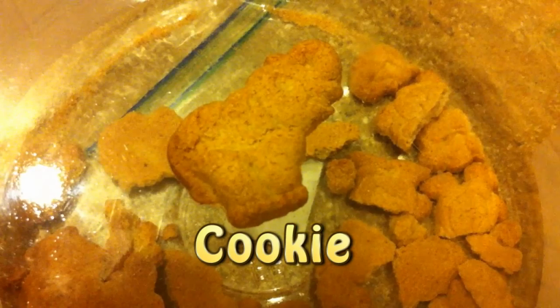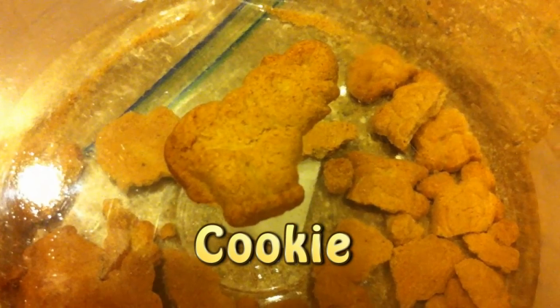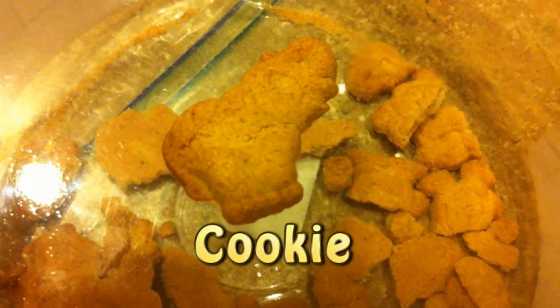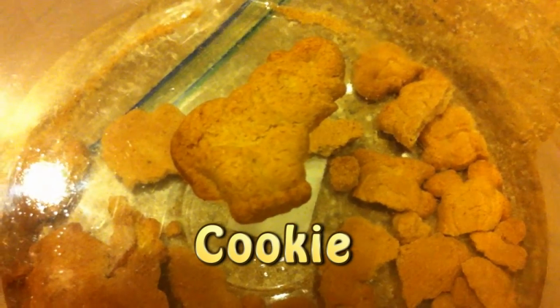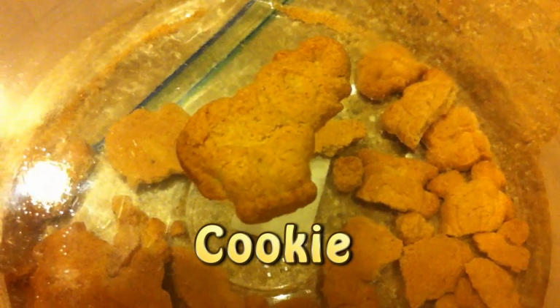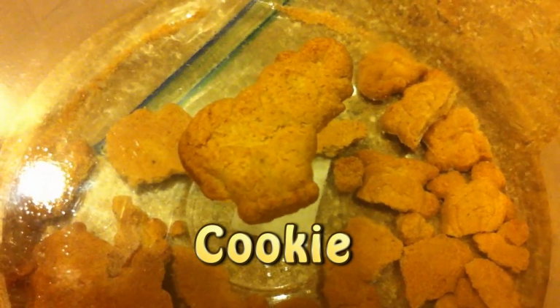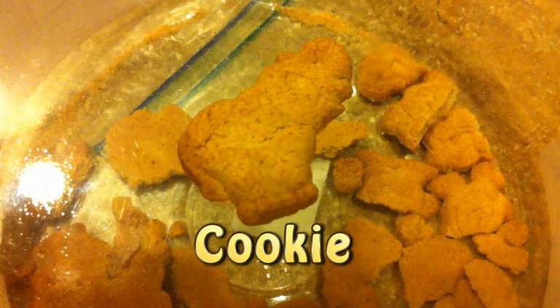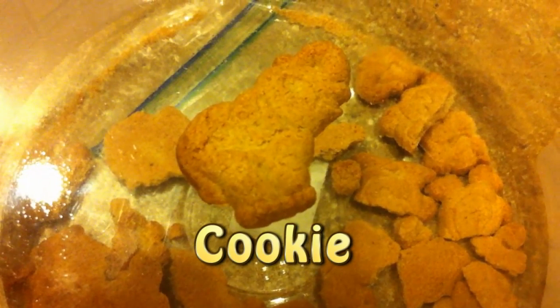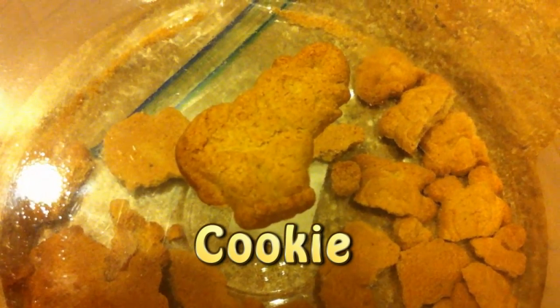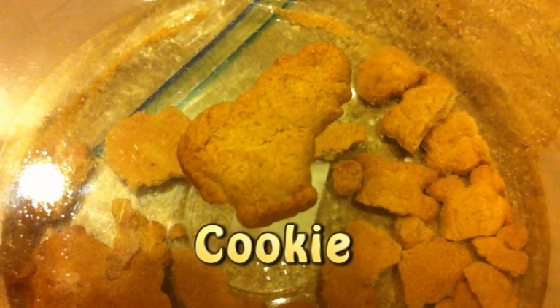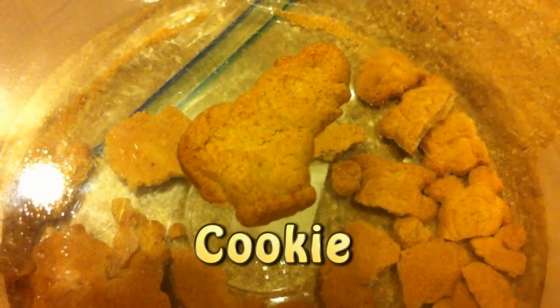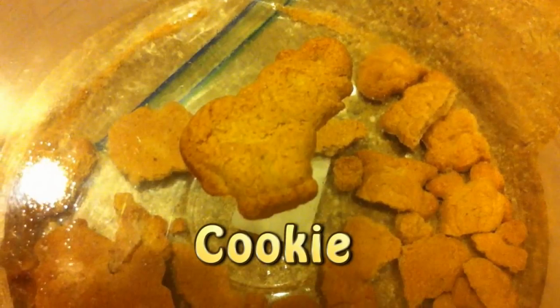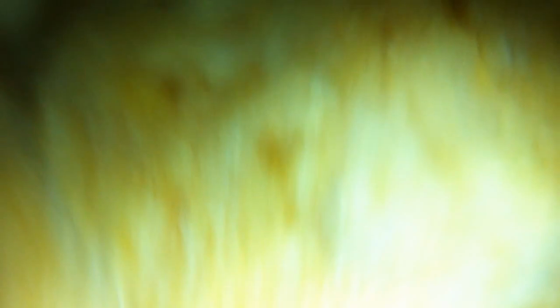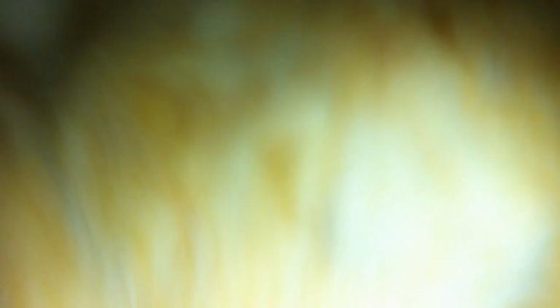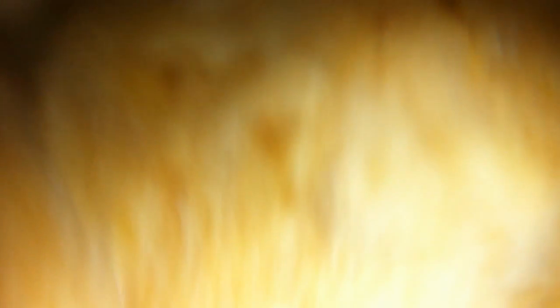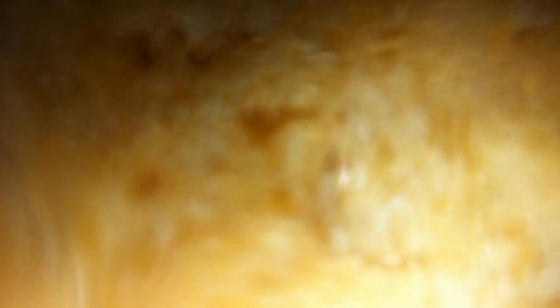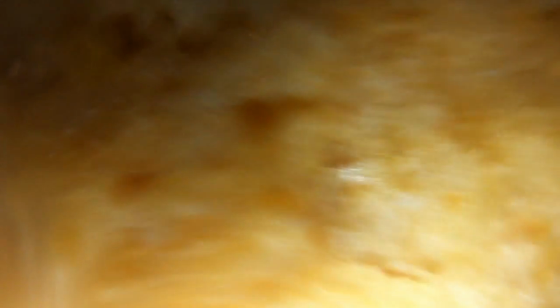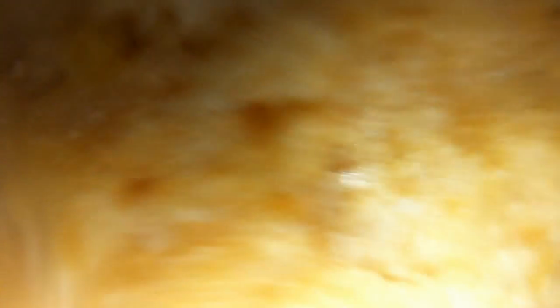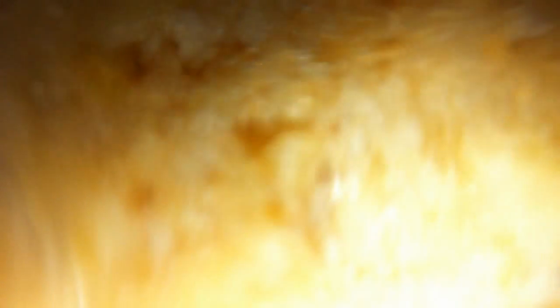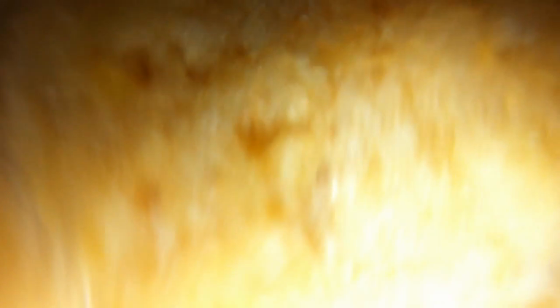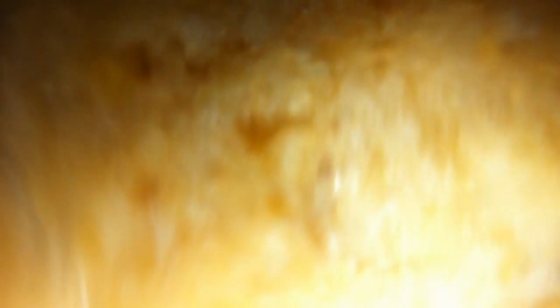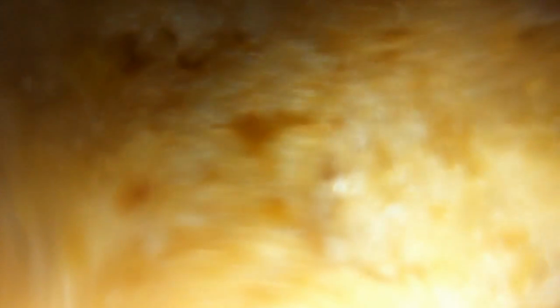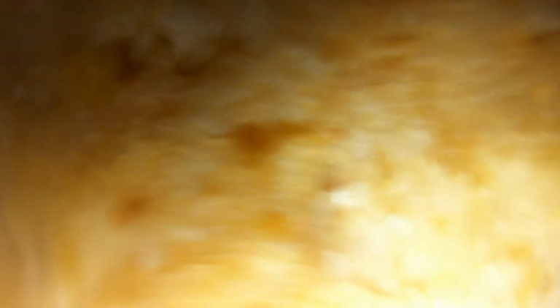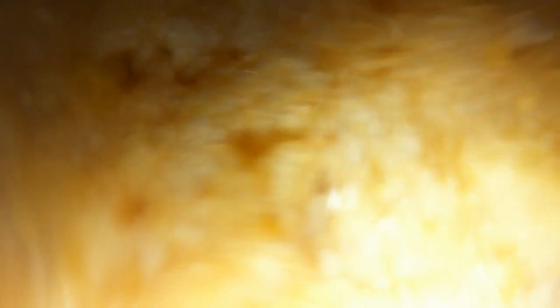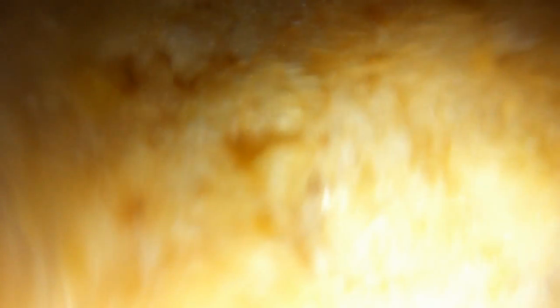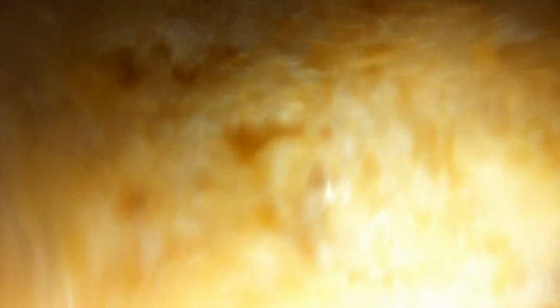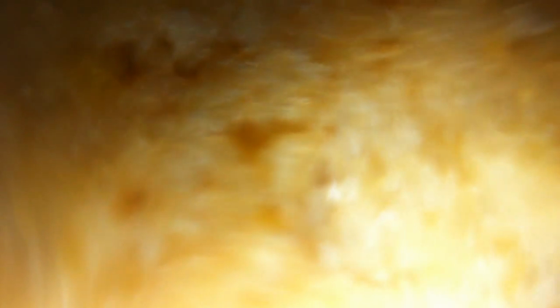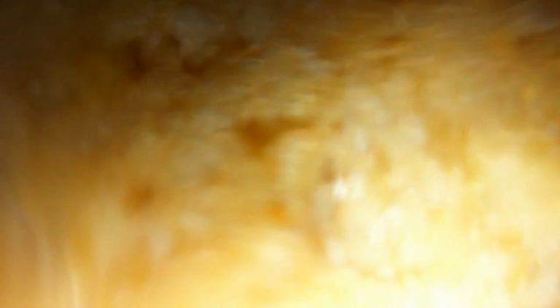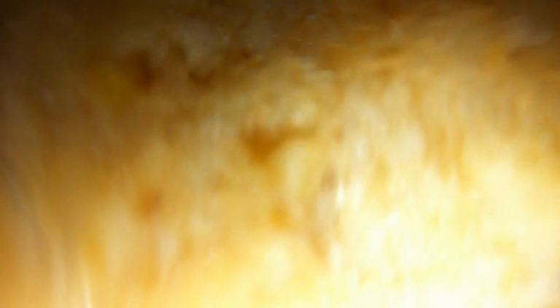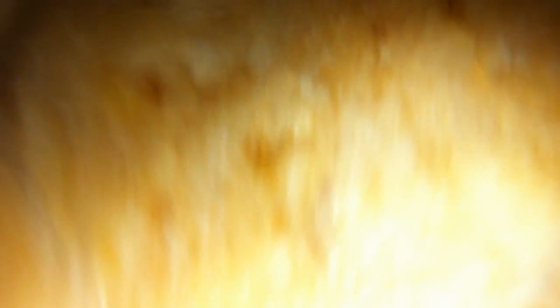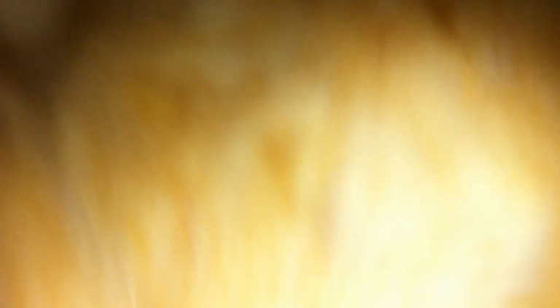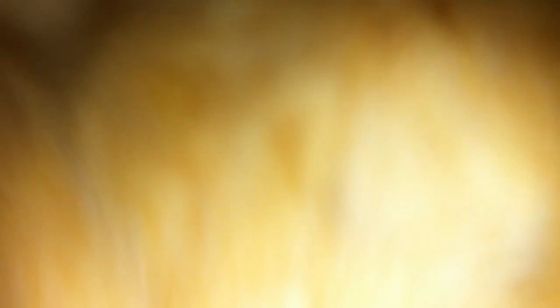Here is the cookie, and here is the cookie magnified.